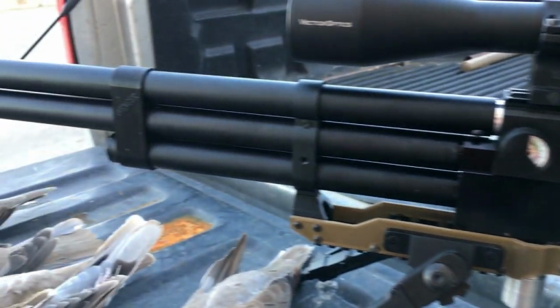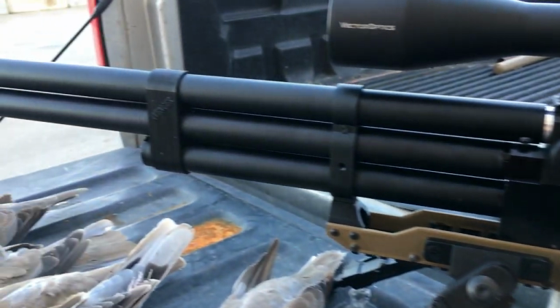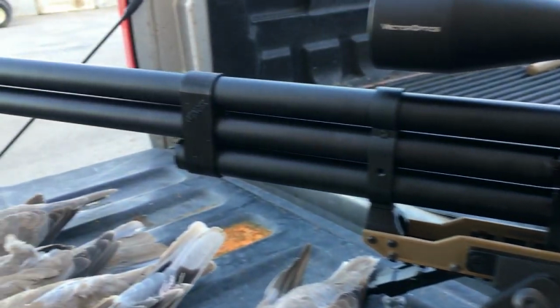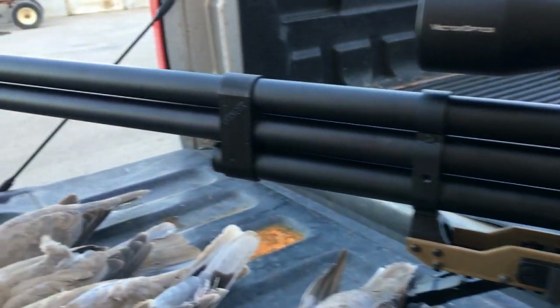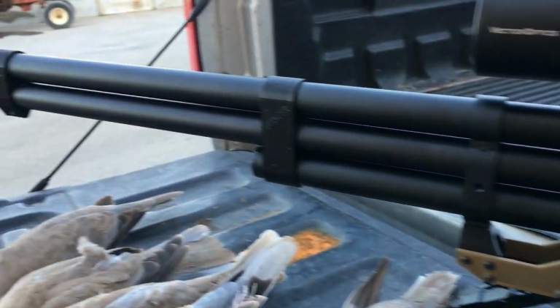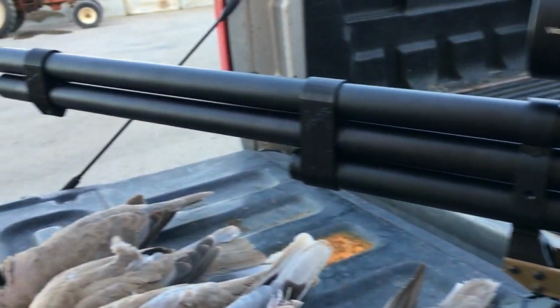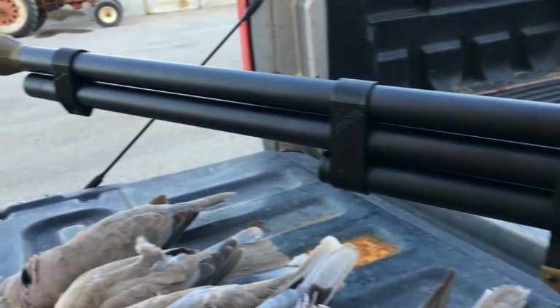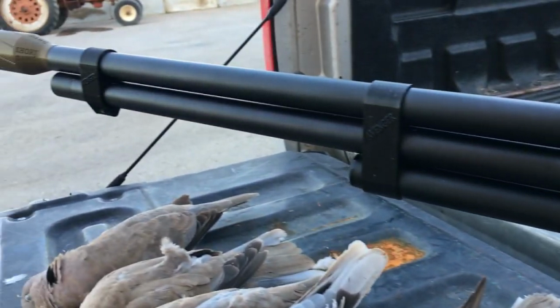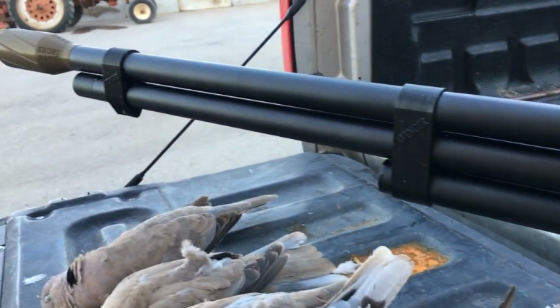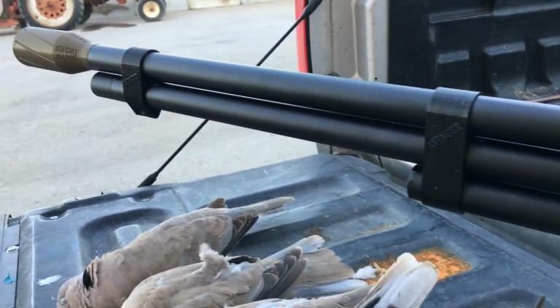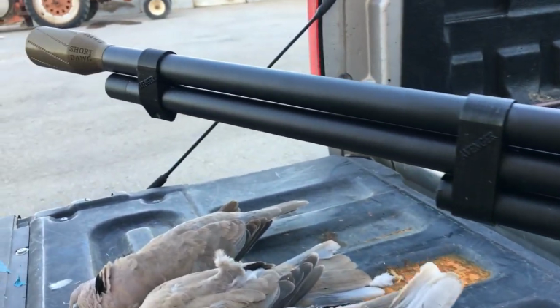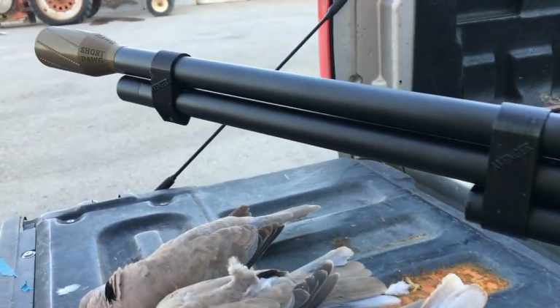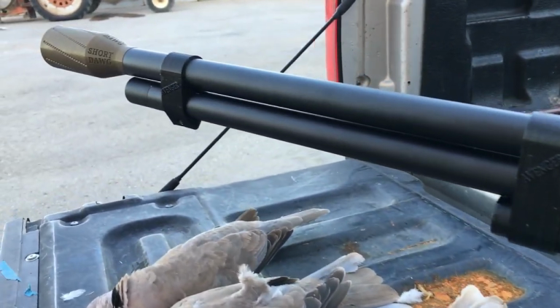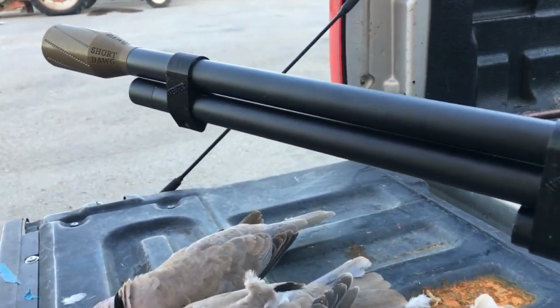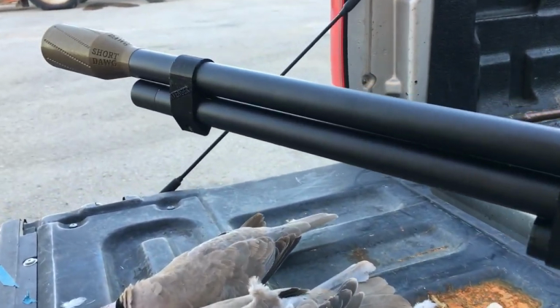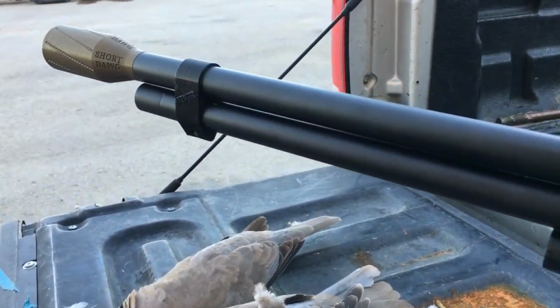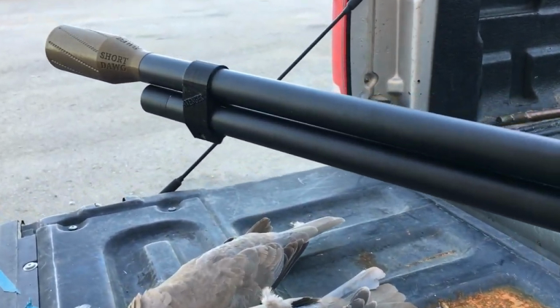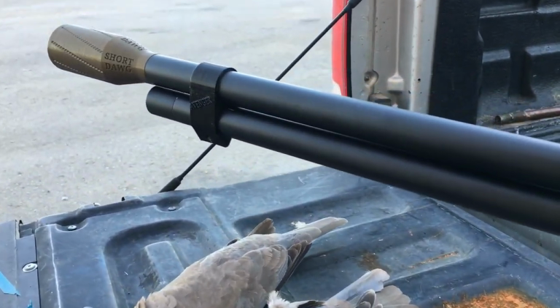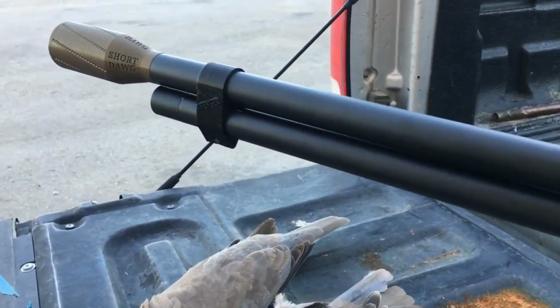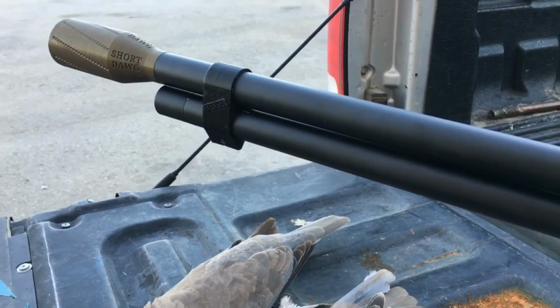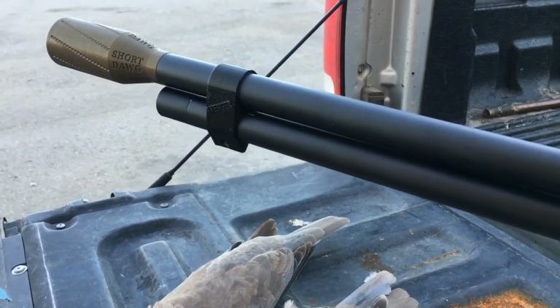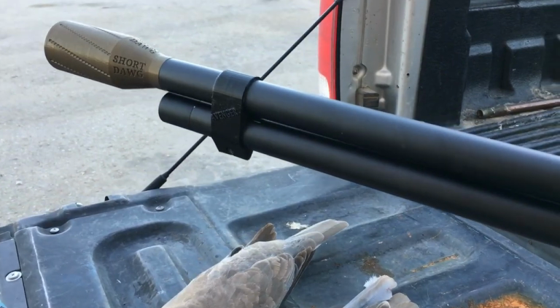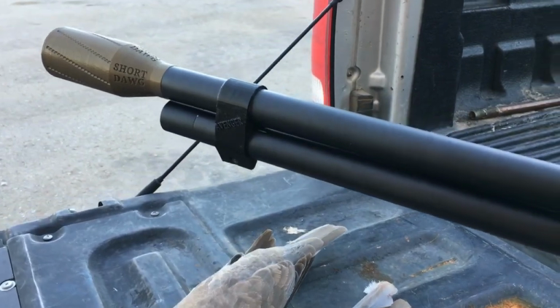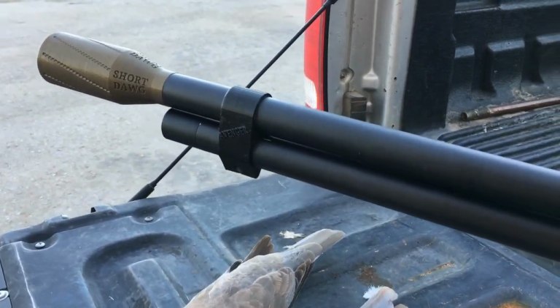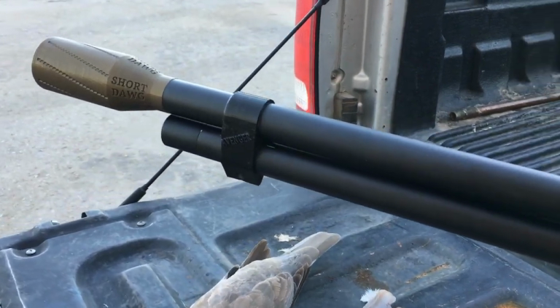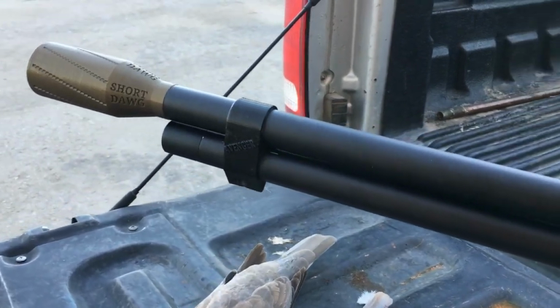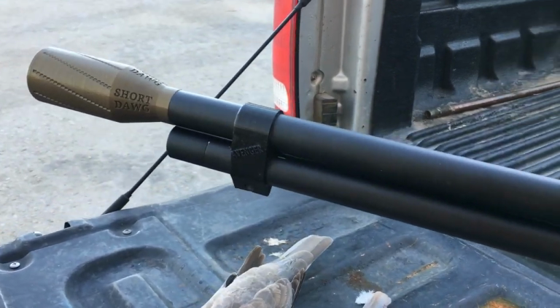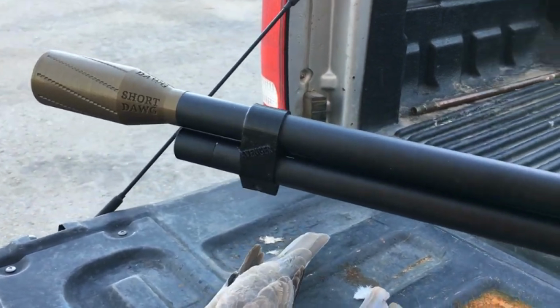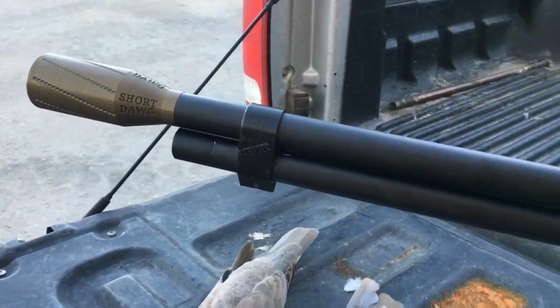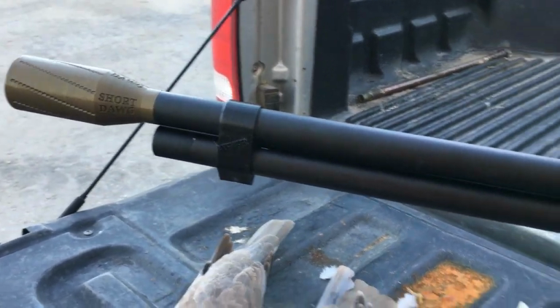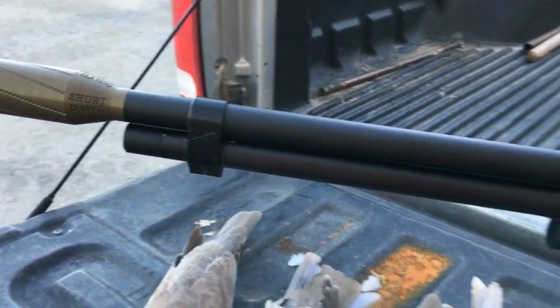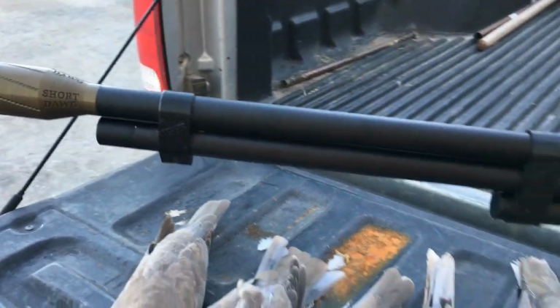Get your slugs, your Terminator slugs and your Terminator ATAC stock. I'll leave the link in the description.